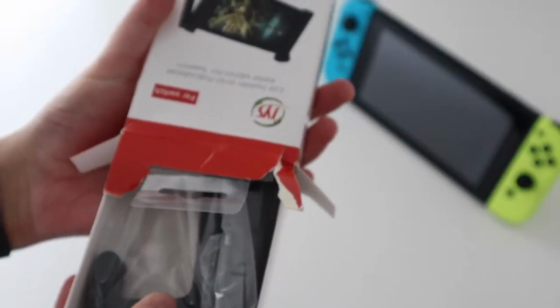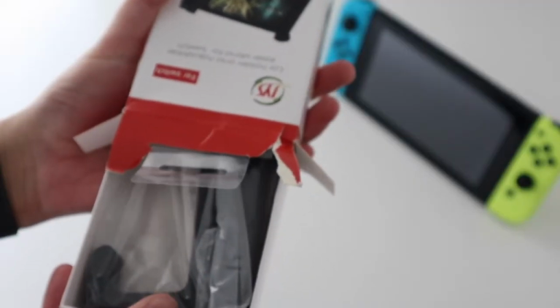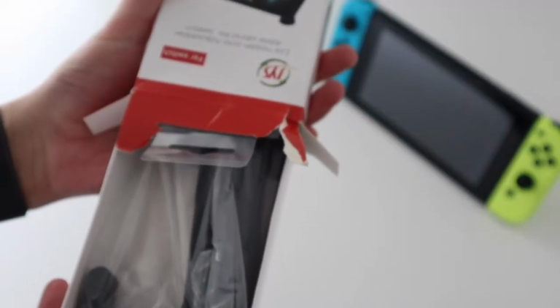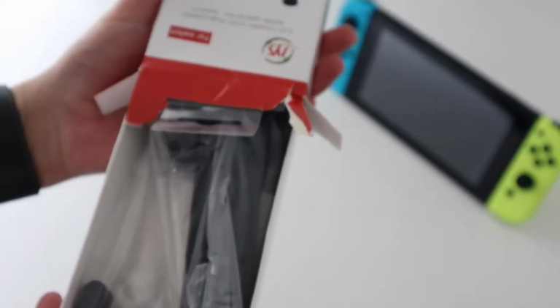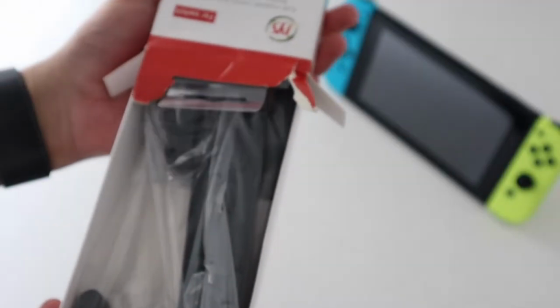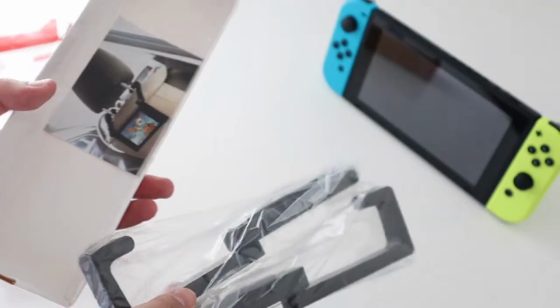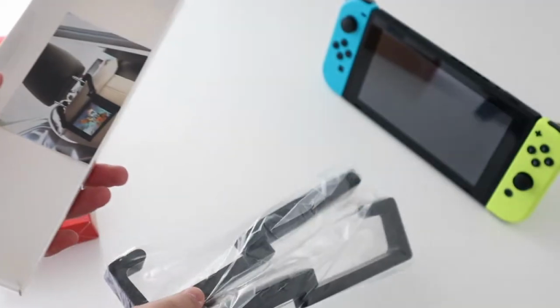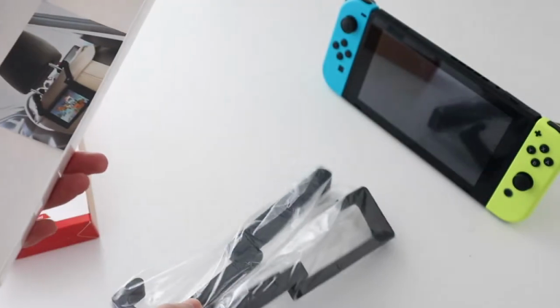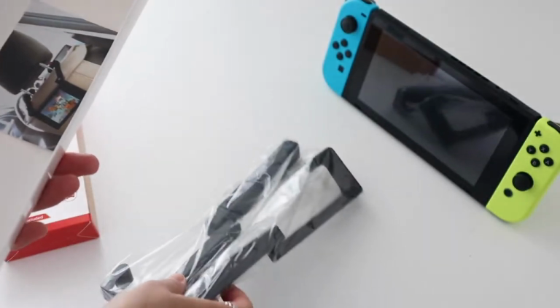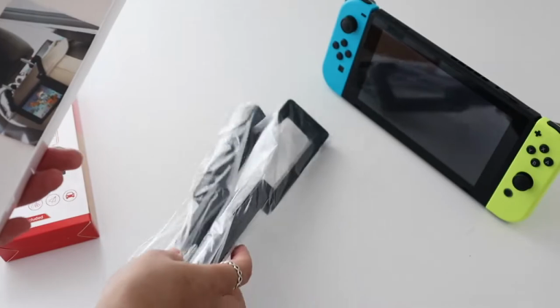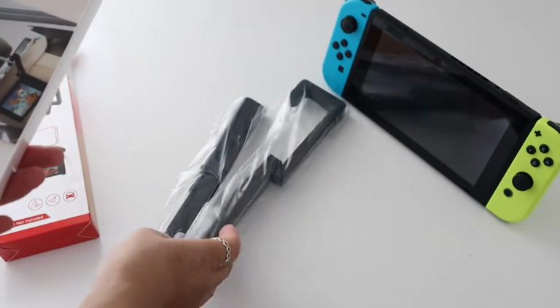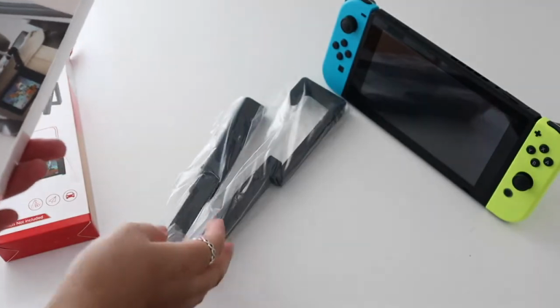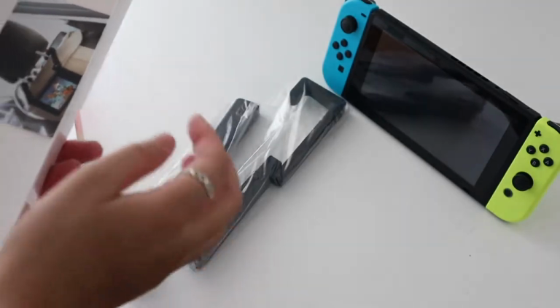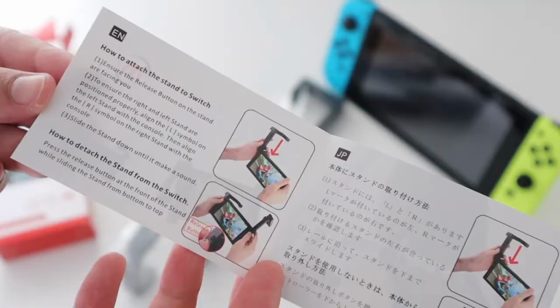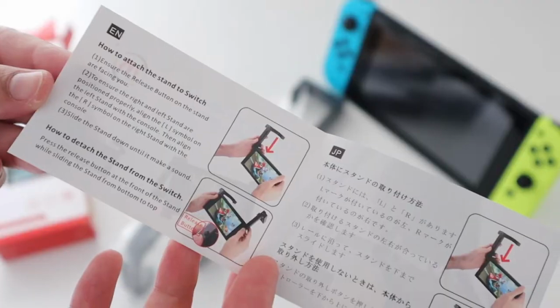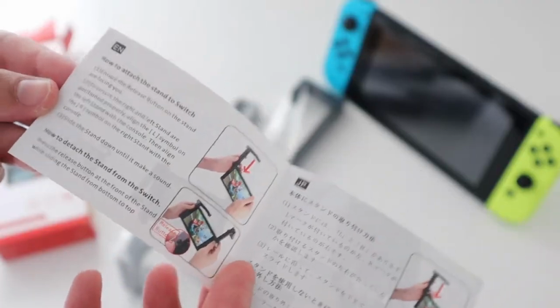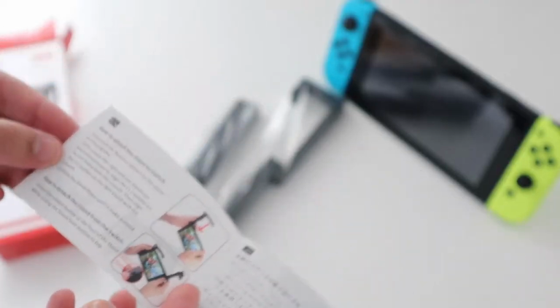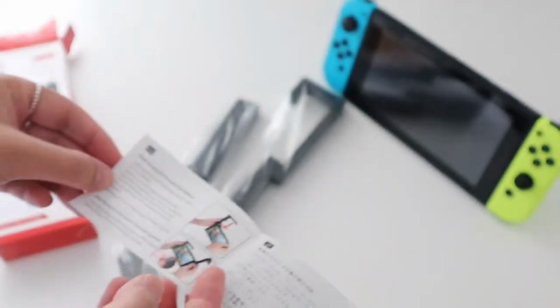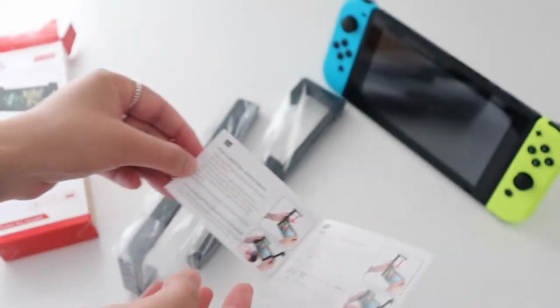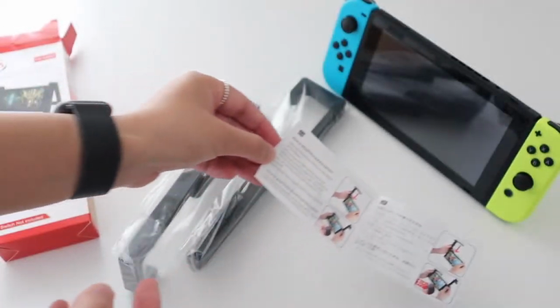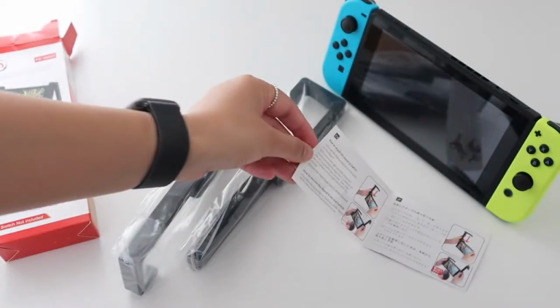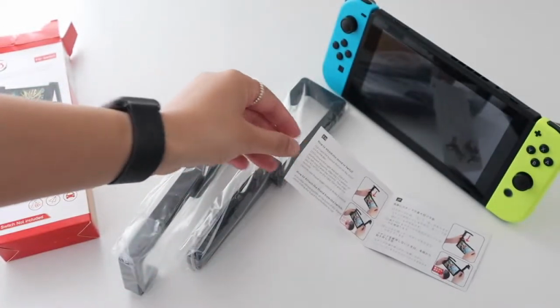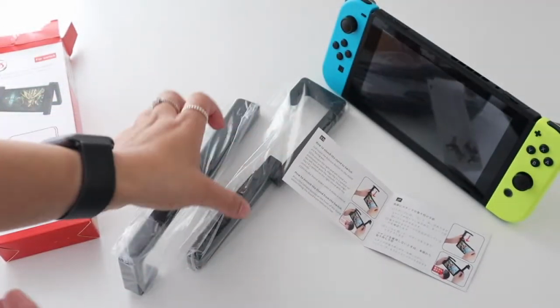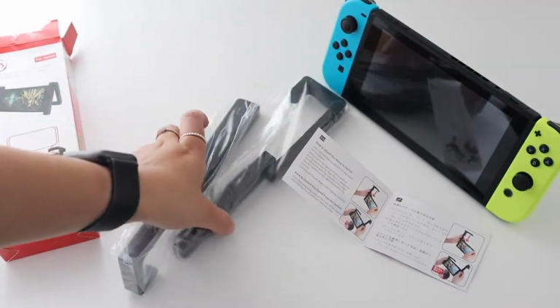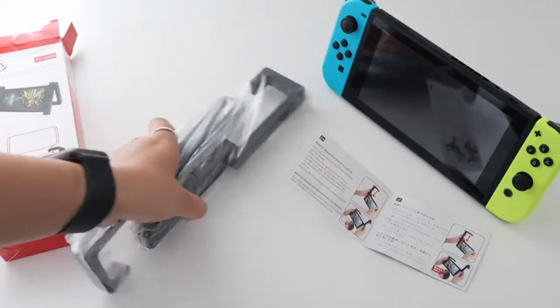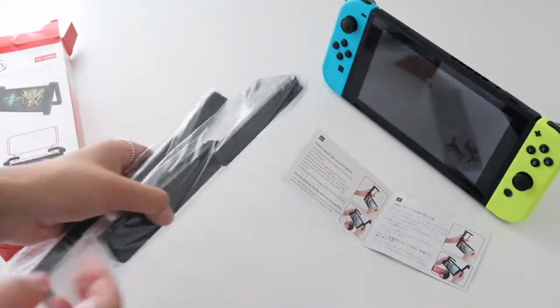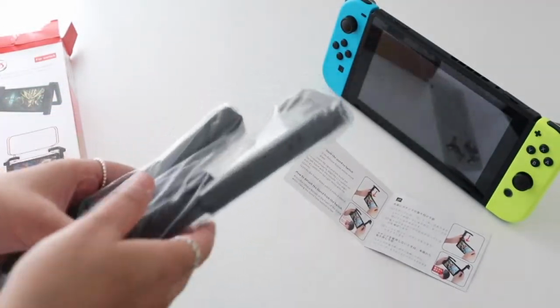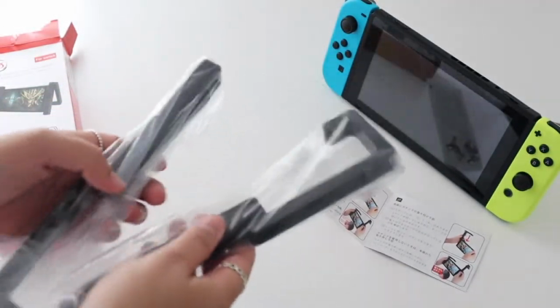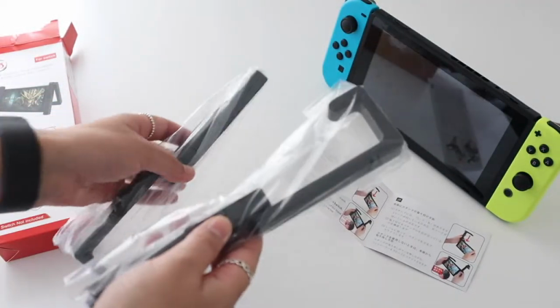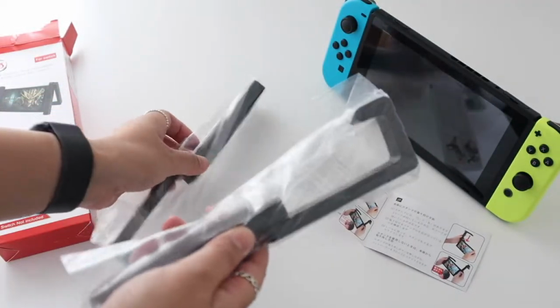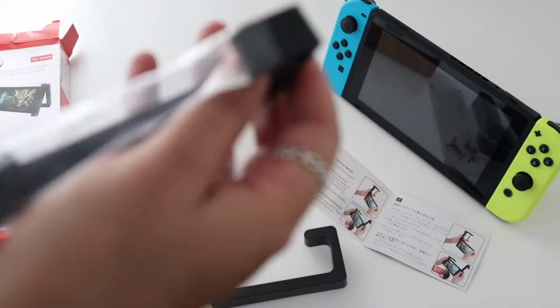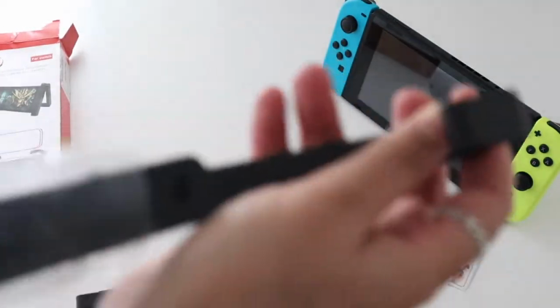So it comes with two pieces that make up the holder and a user guide too. Standard stuff. Let's put it together.